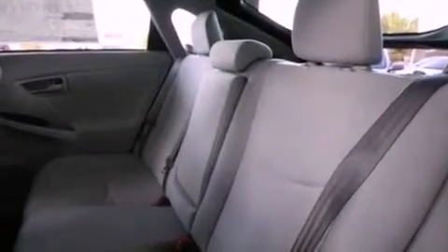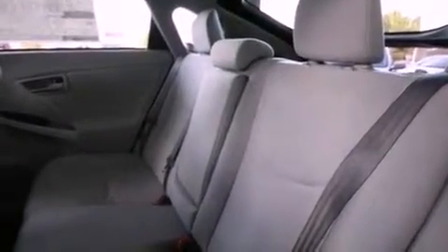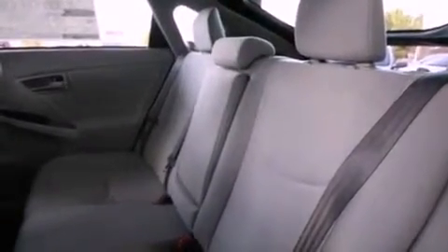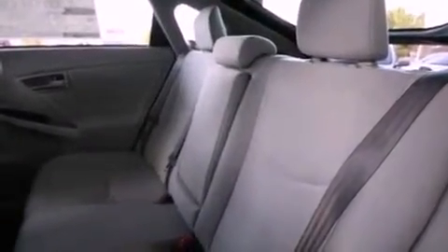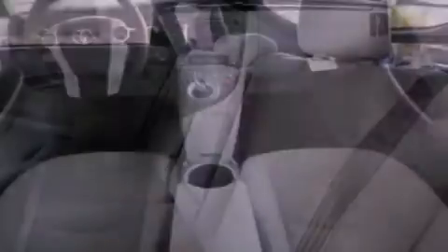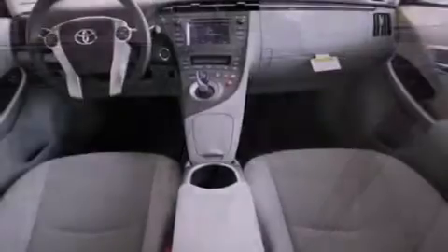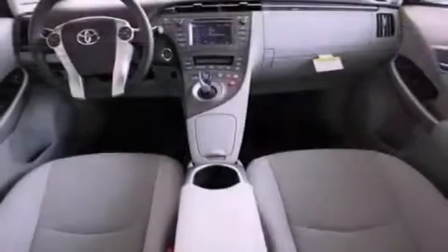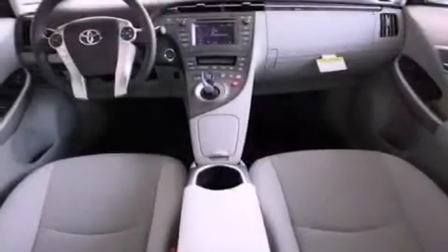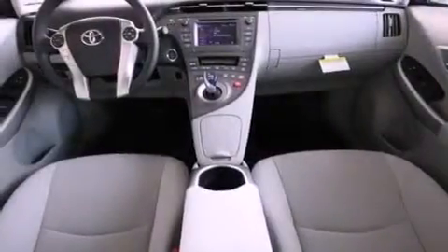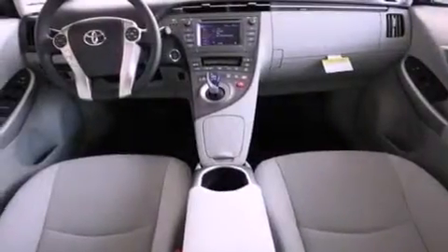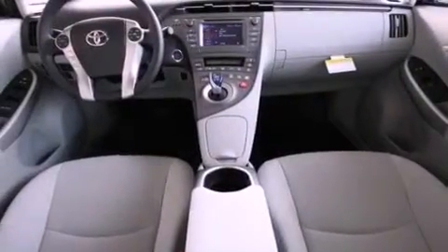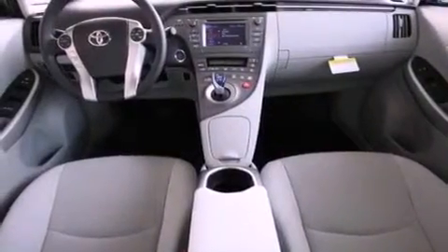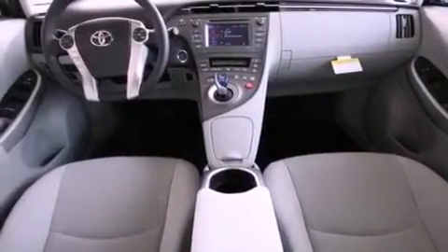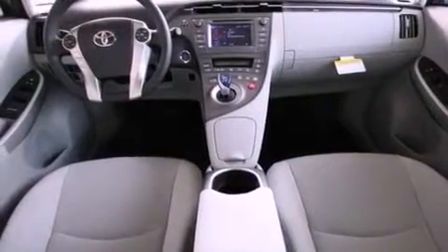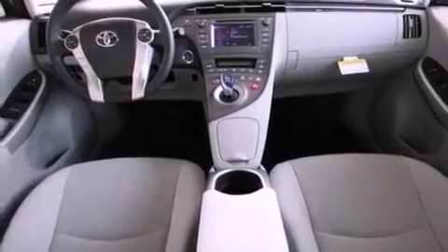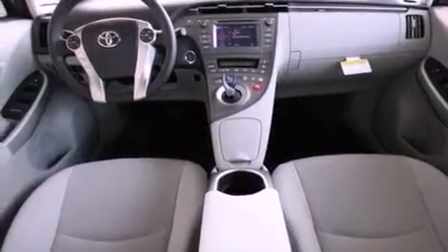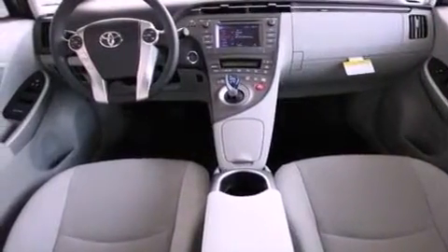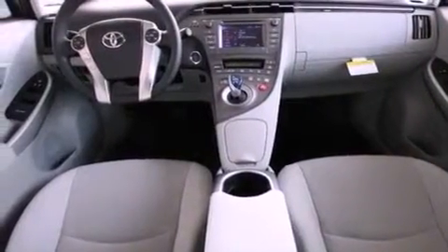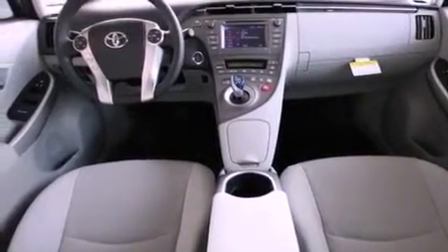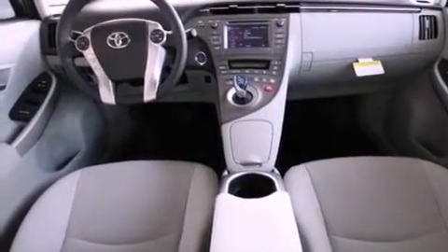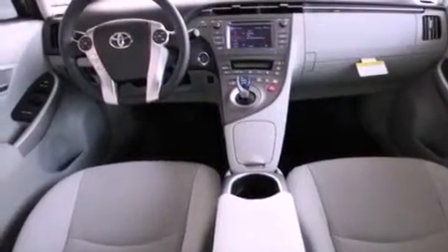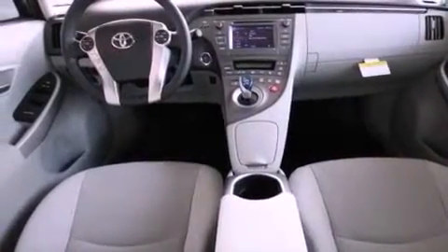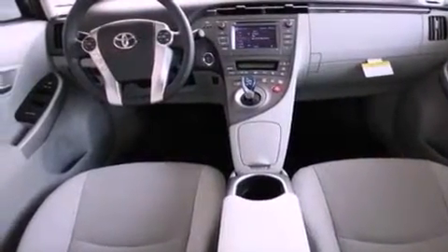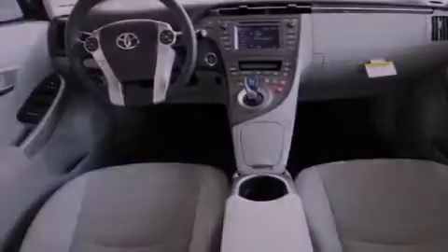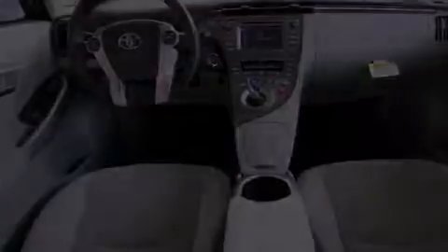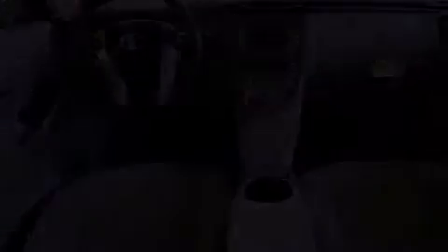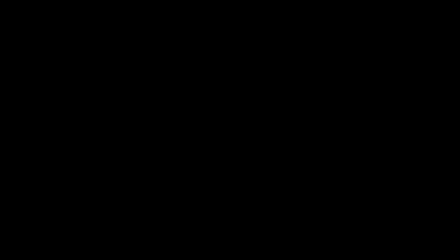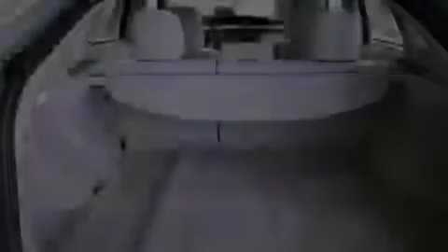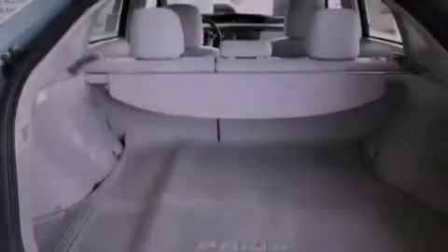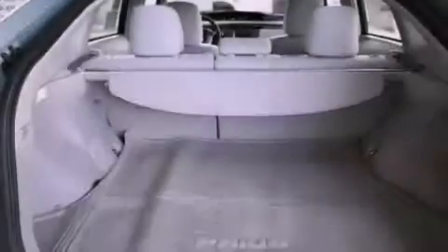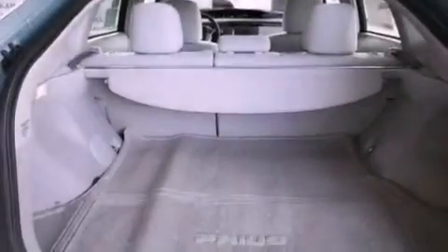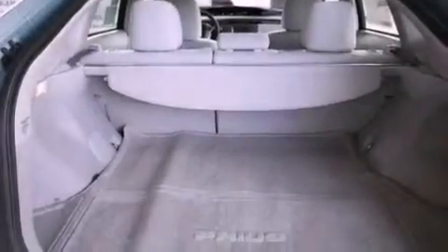With an EPA estimated rating of 48 miles per gallon on the highway, this automobile is clearly a fuel-efficient choice.